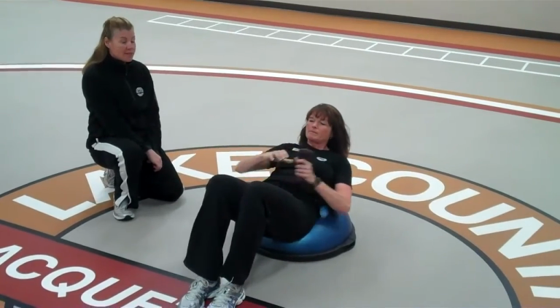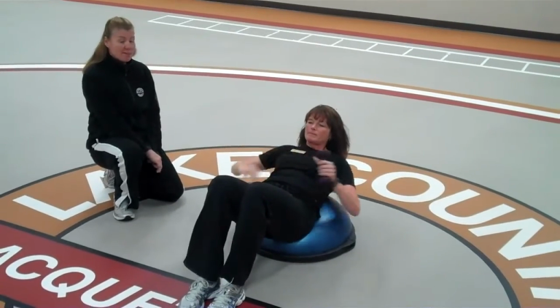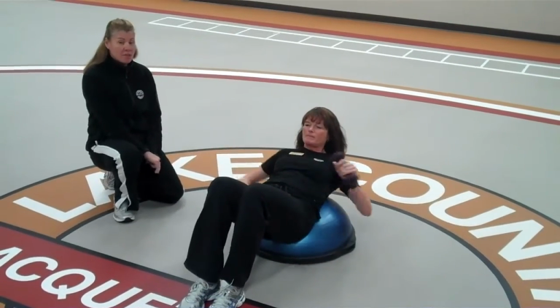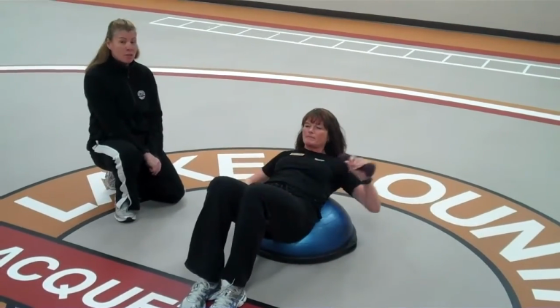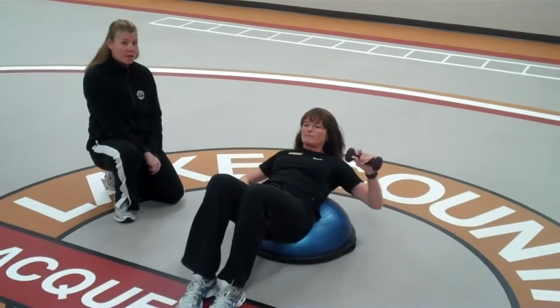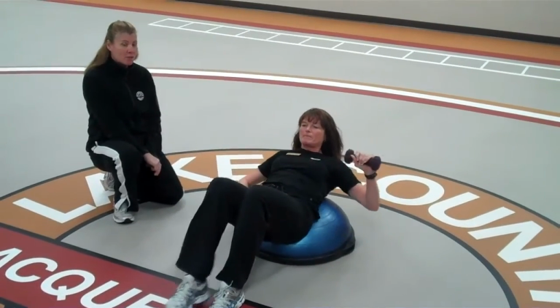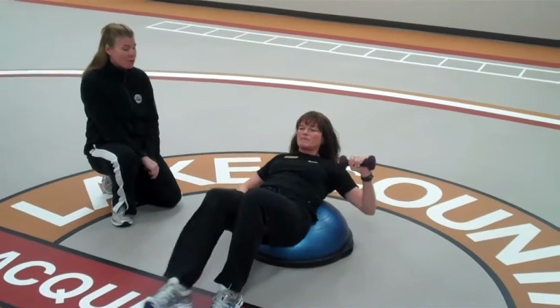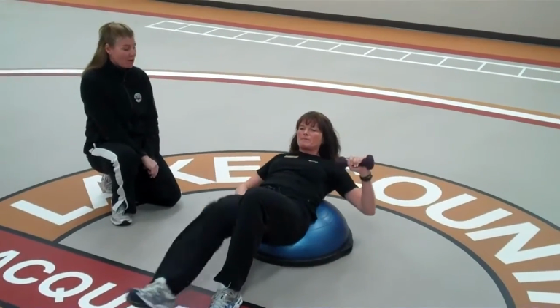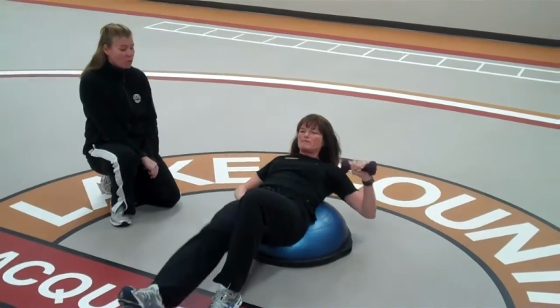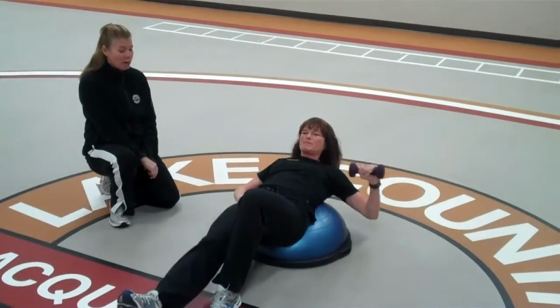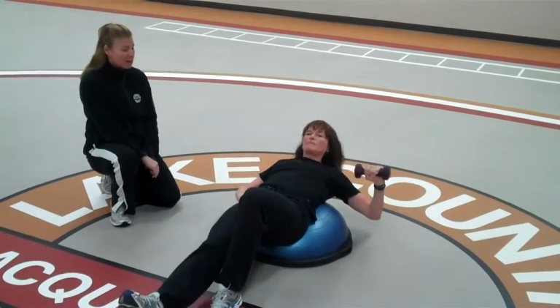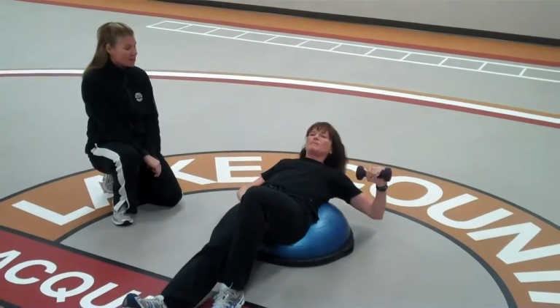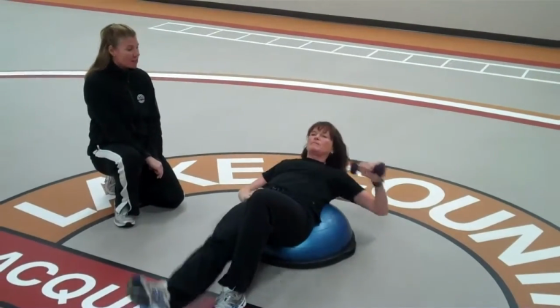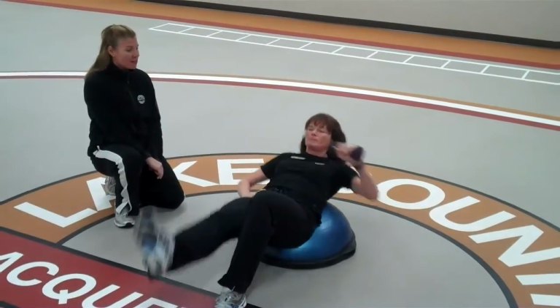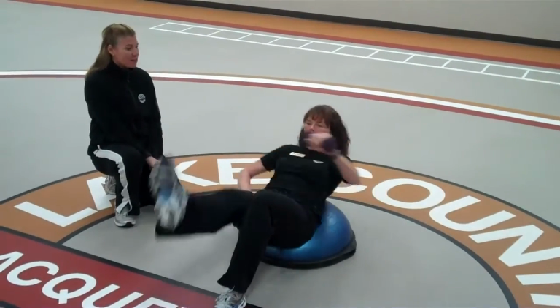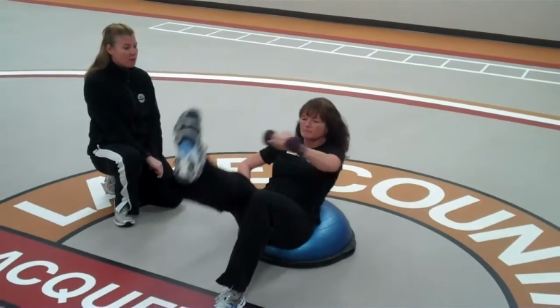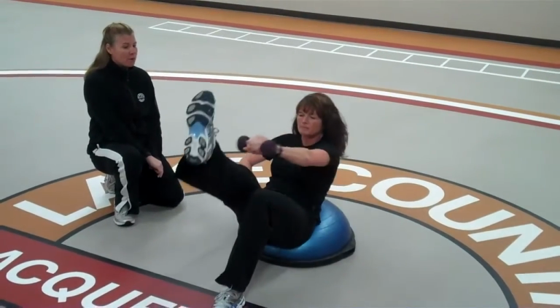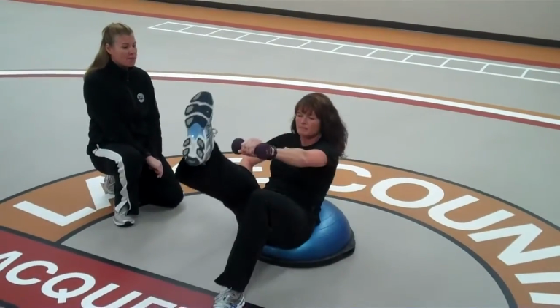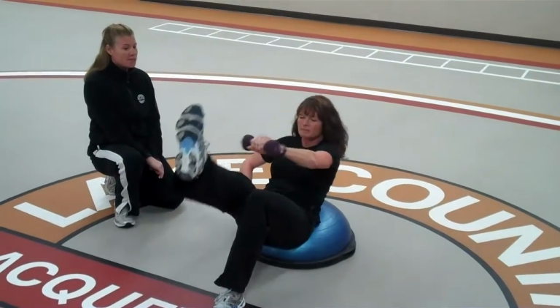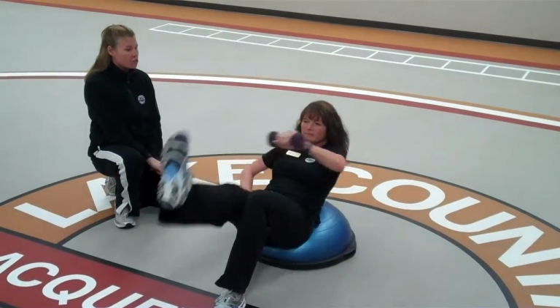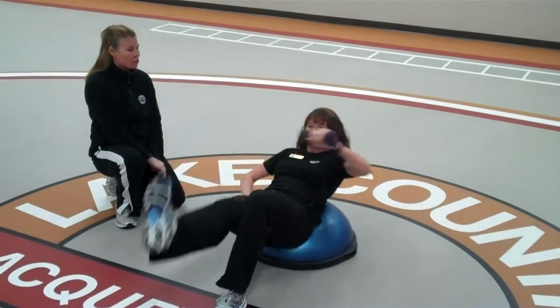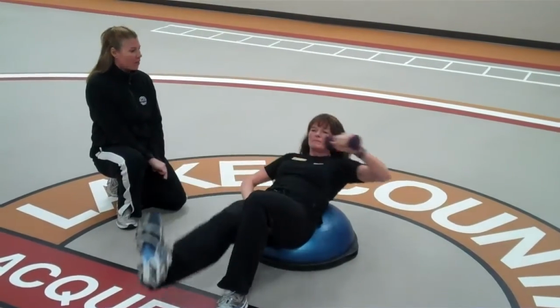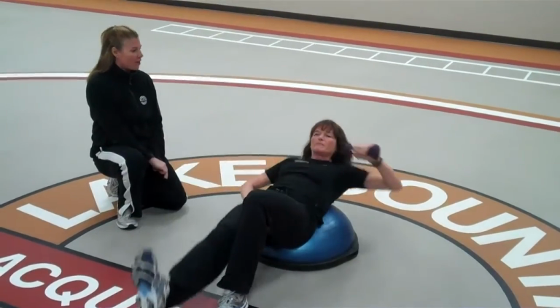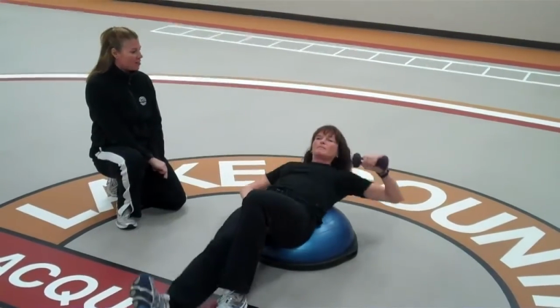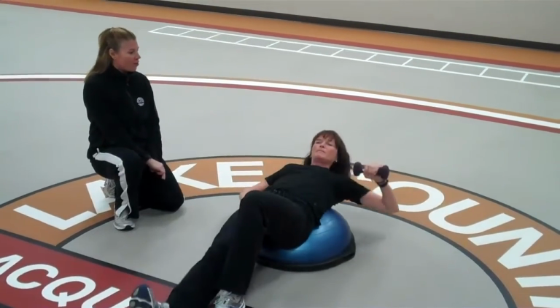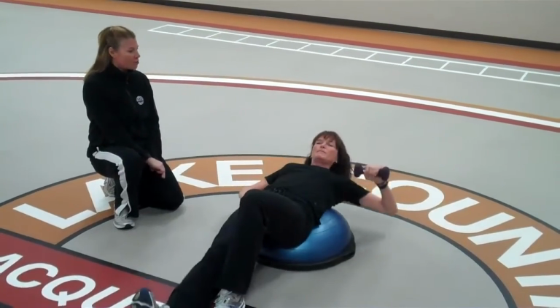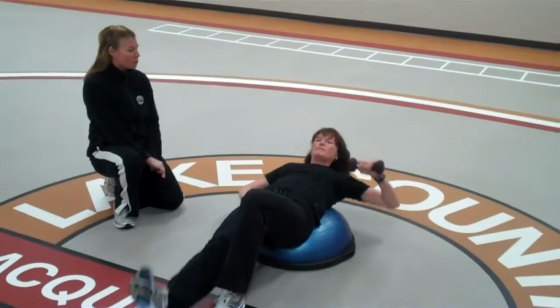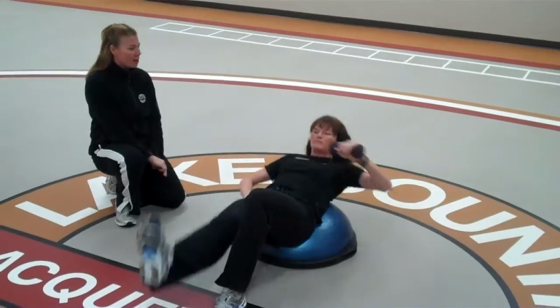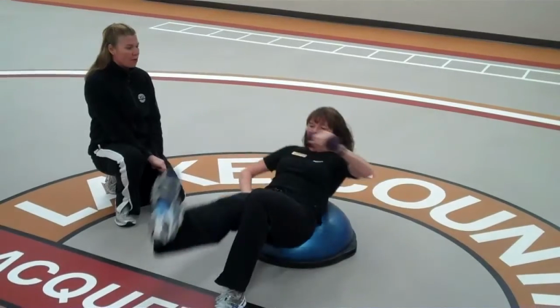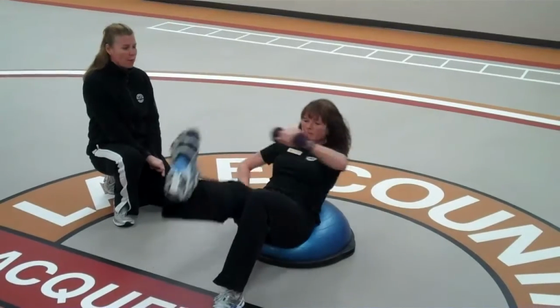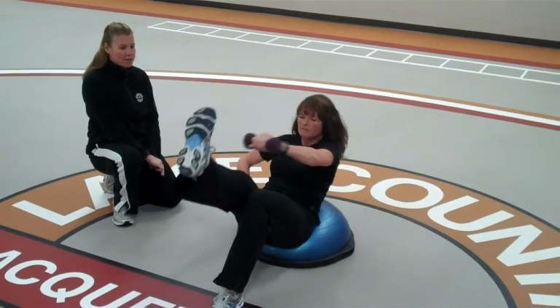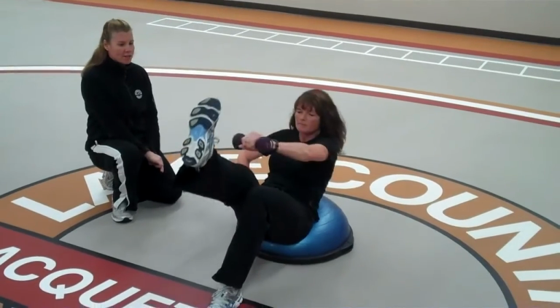This can be done with or without a weight. You may want to start your client out without a weight.